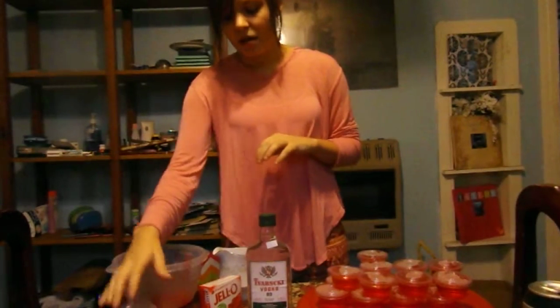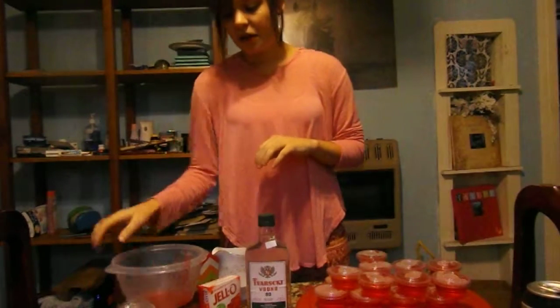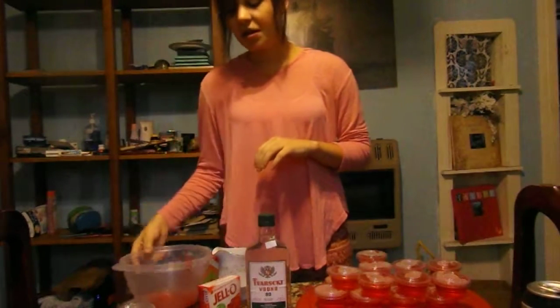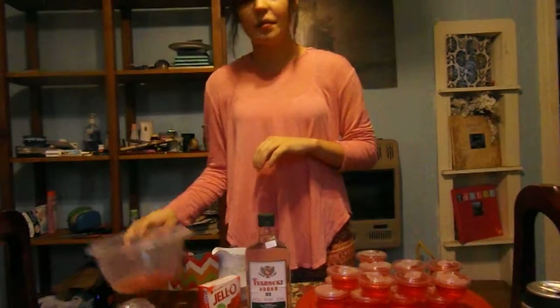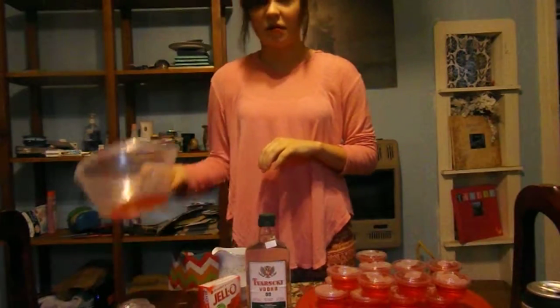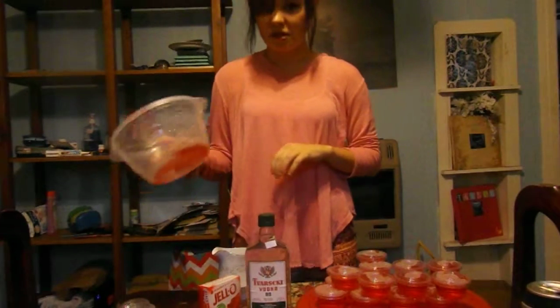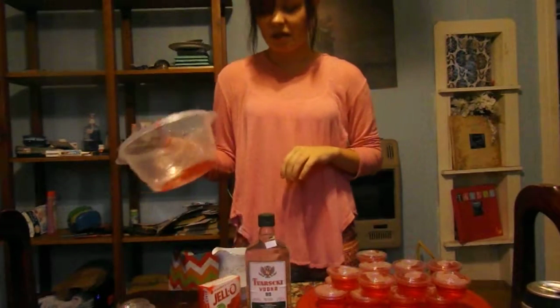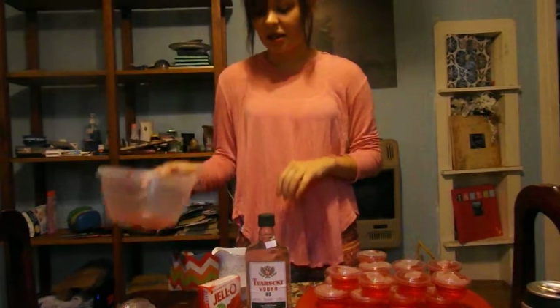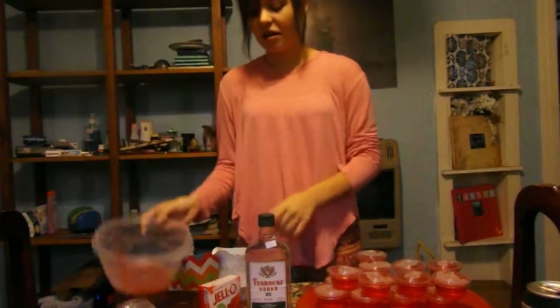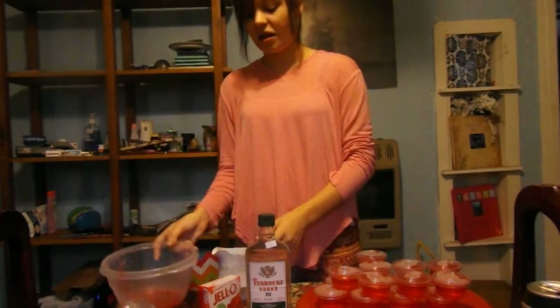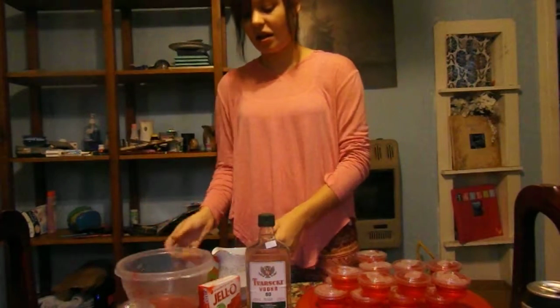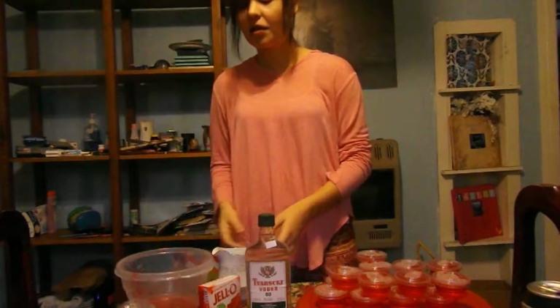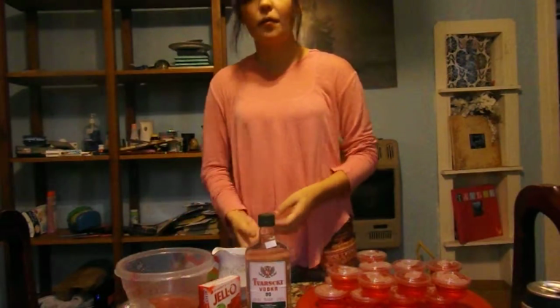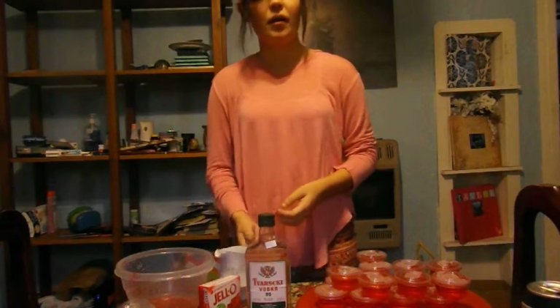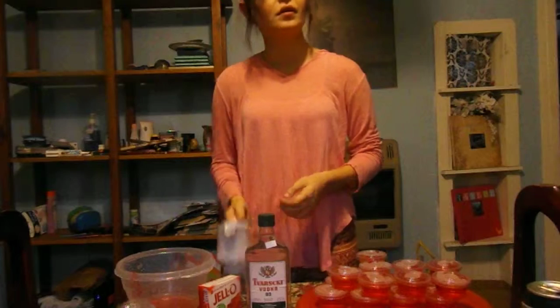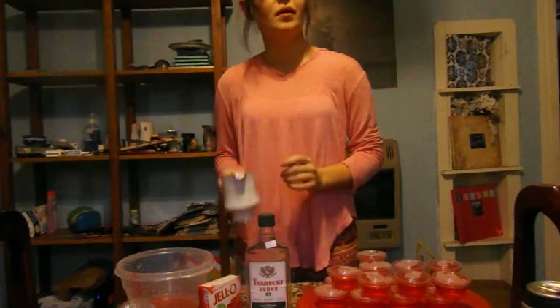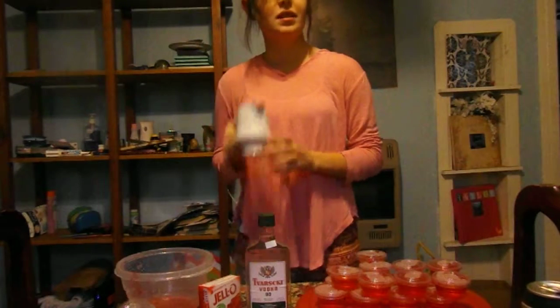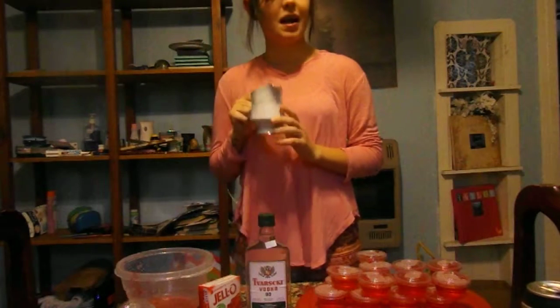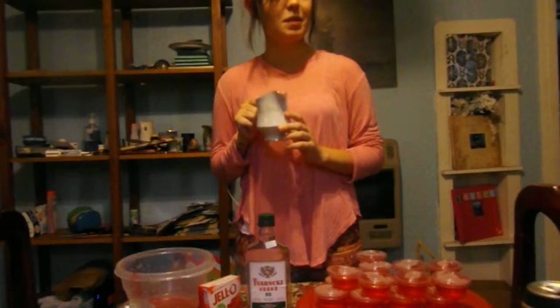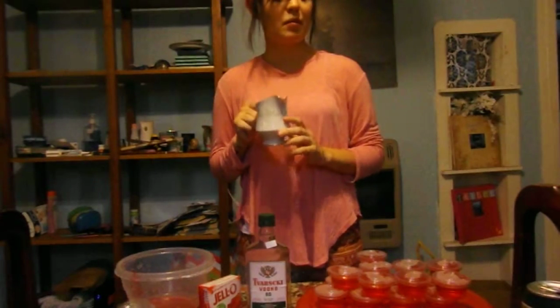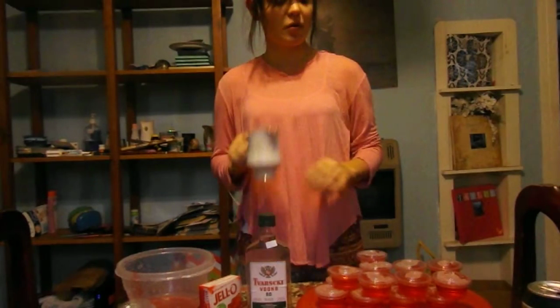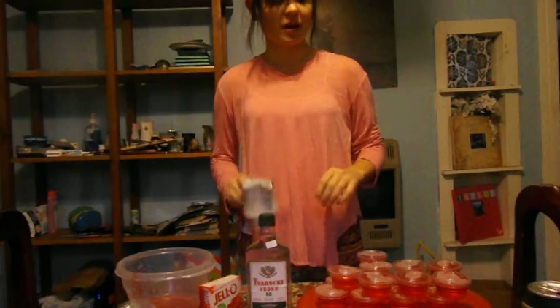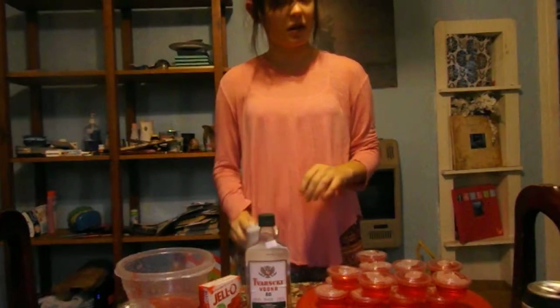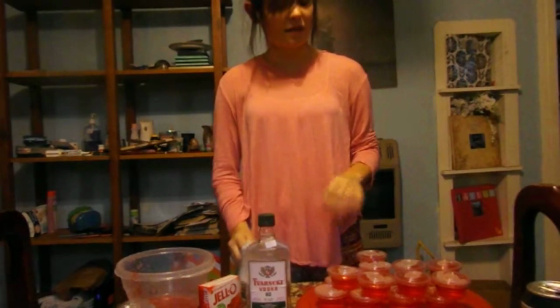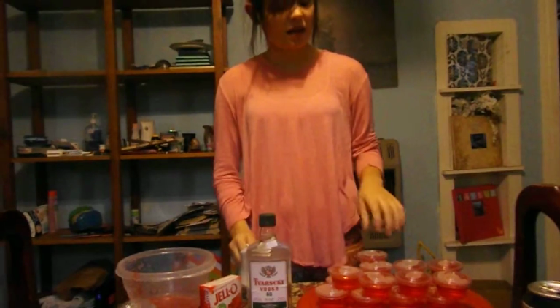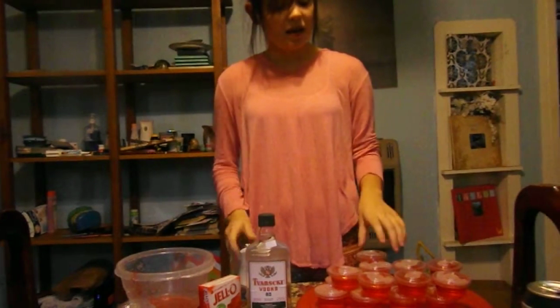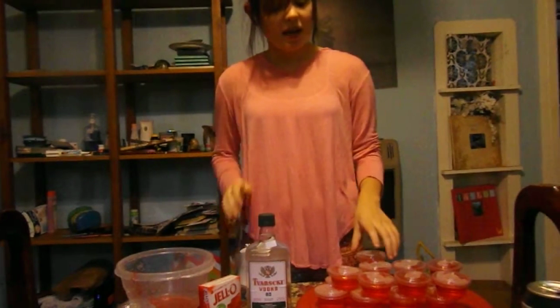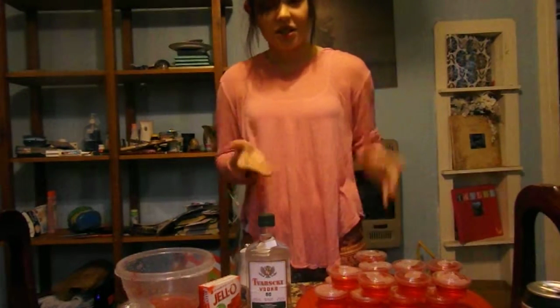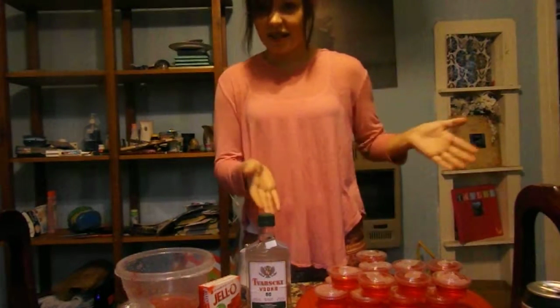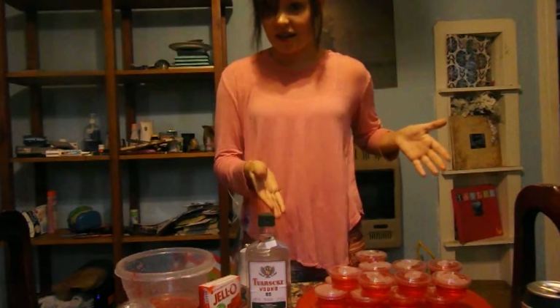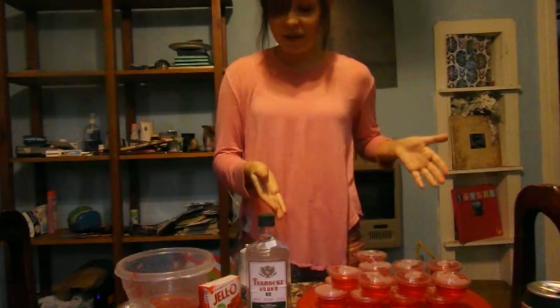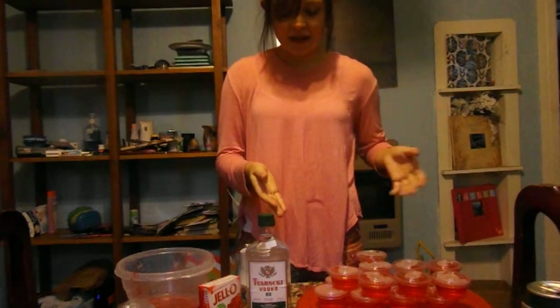You'll need a bowl to mix it in and pour into cups to fill the little cups. As you can see, I already made some.